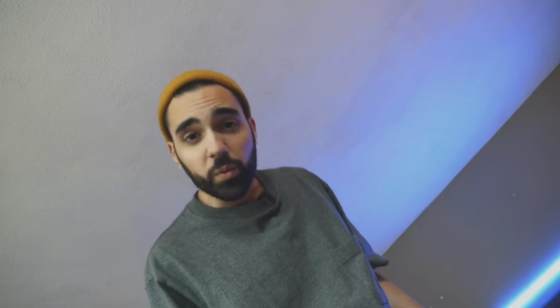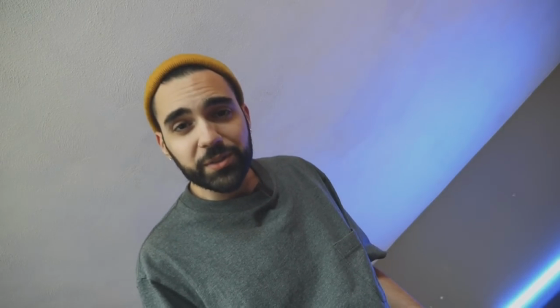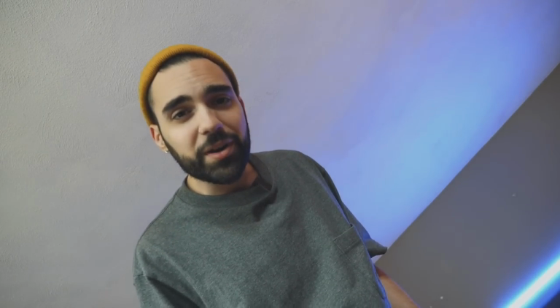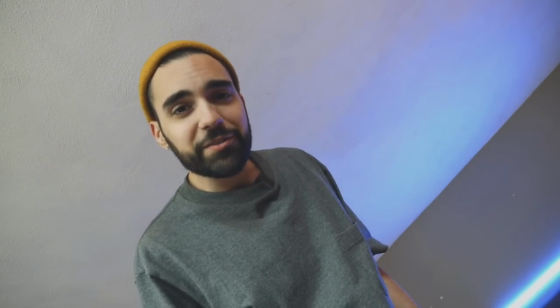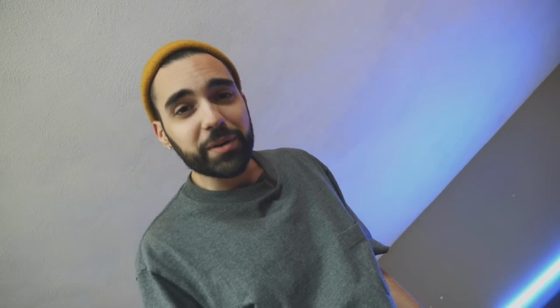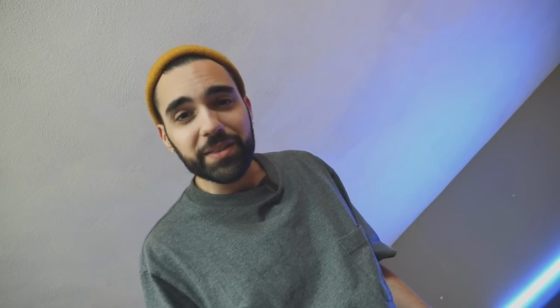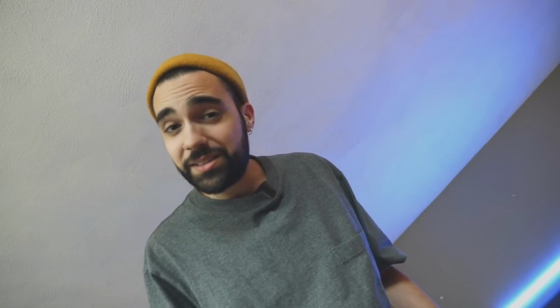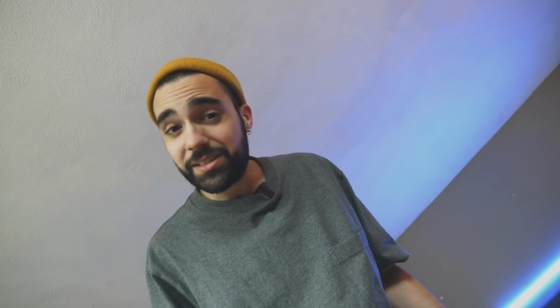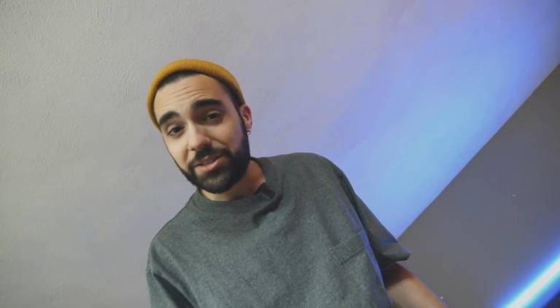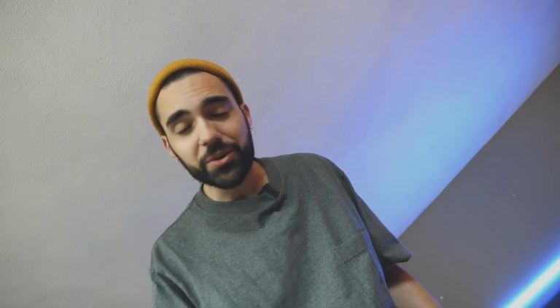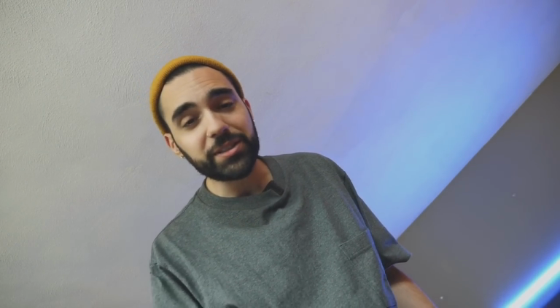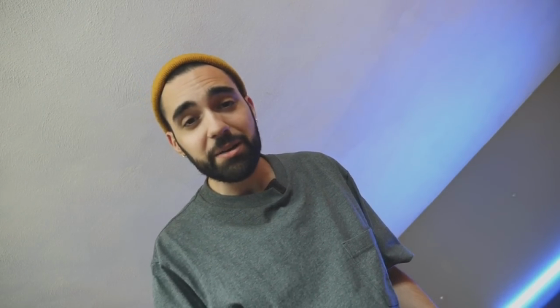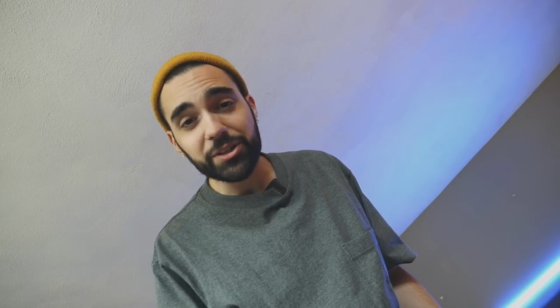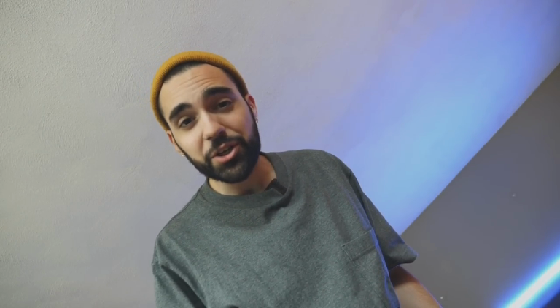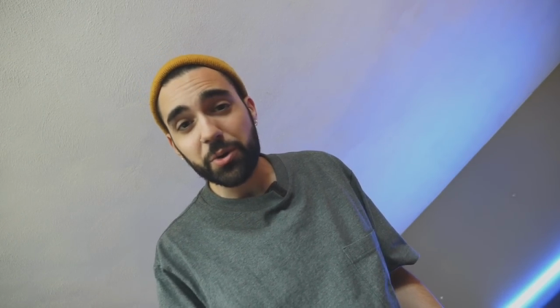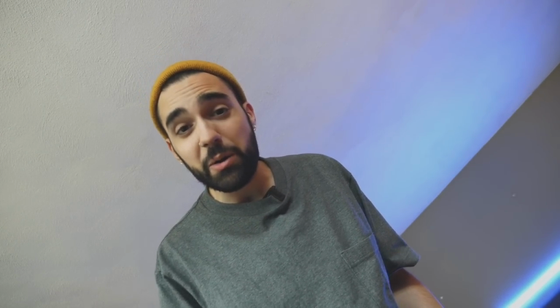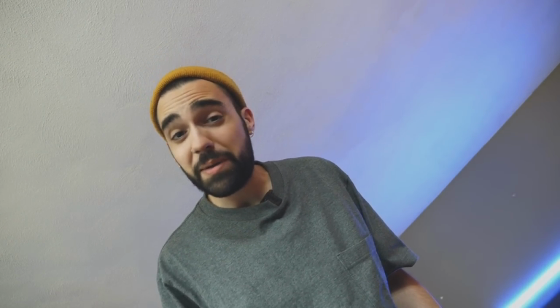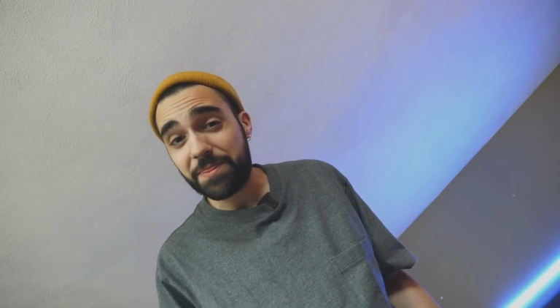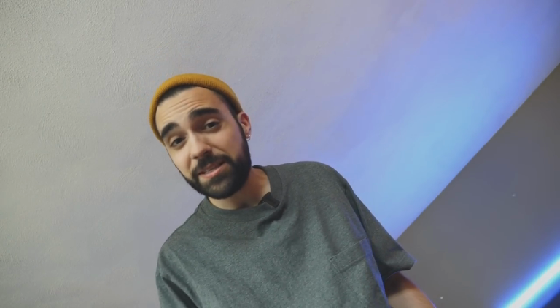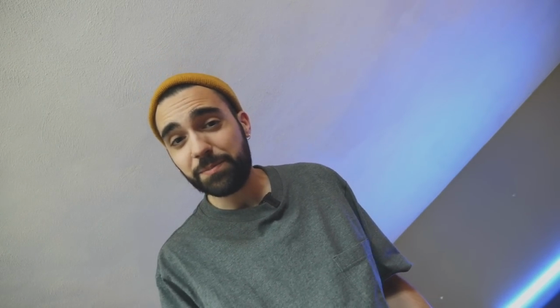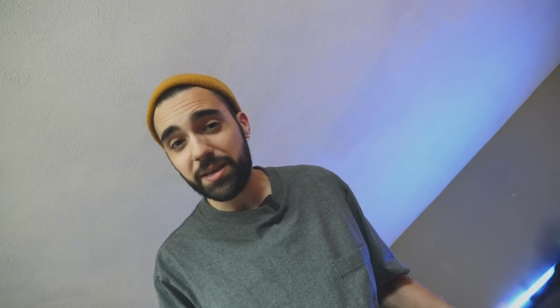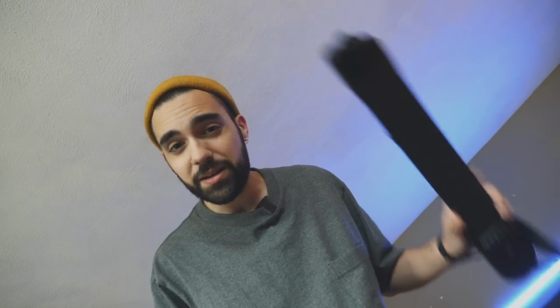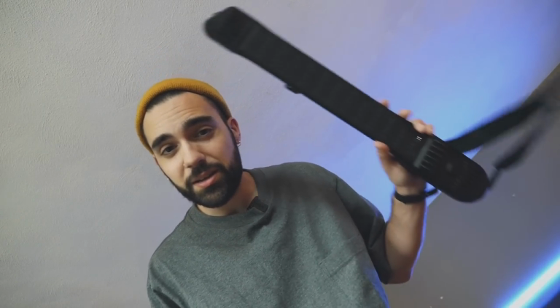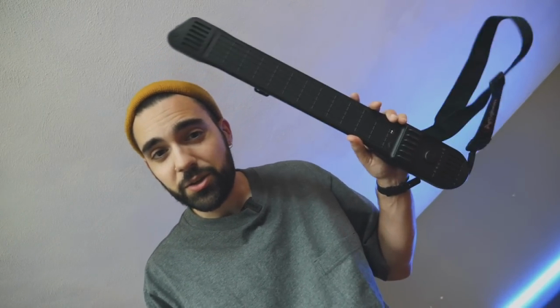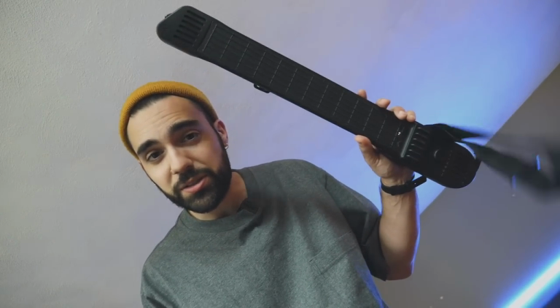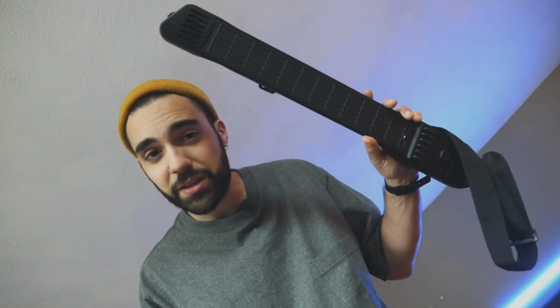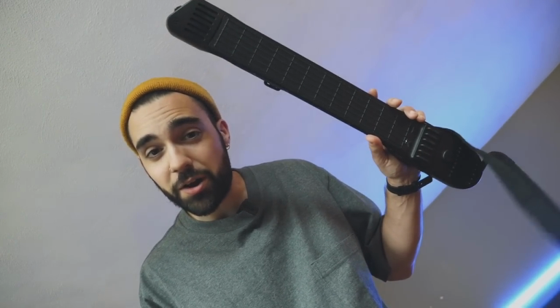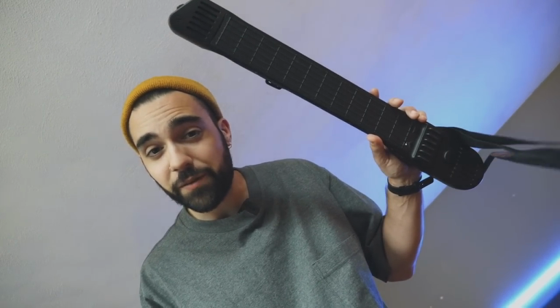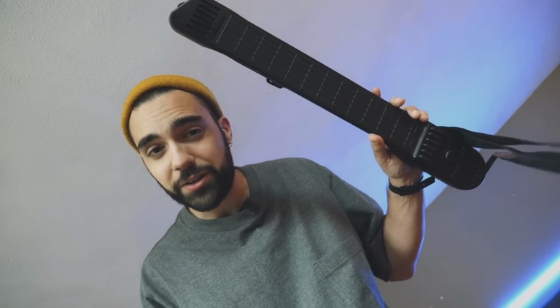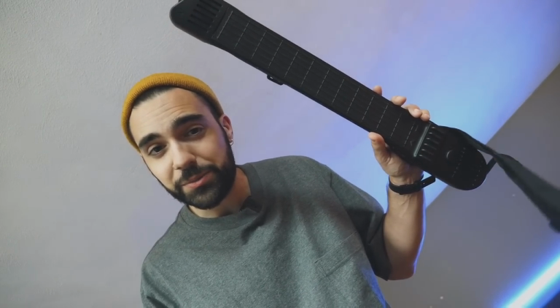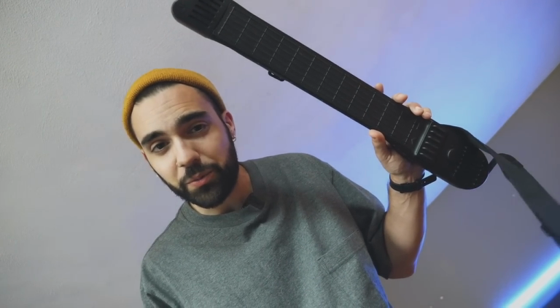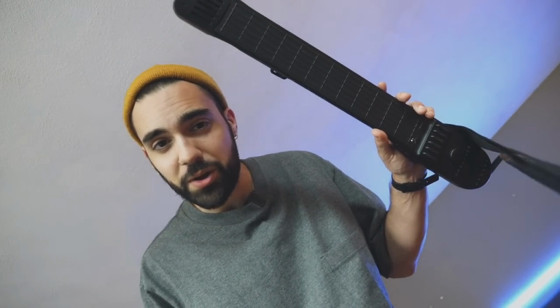What's going on everybody, this is Taitro, and today I want to show you how I made this beat using the Artiphon Instrument 1.